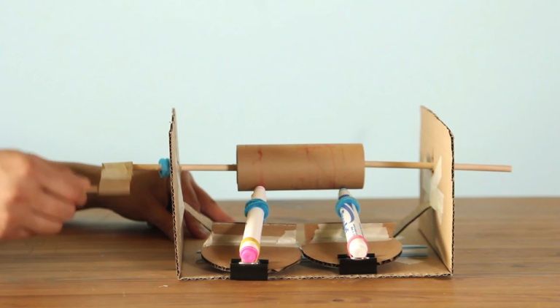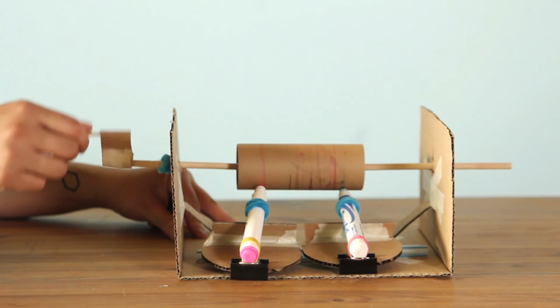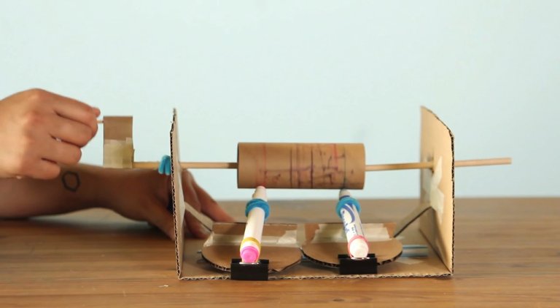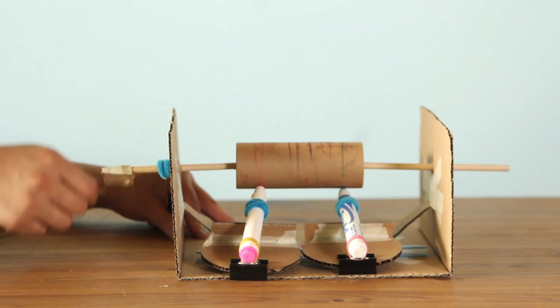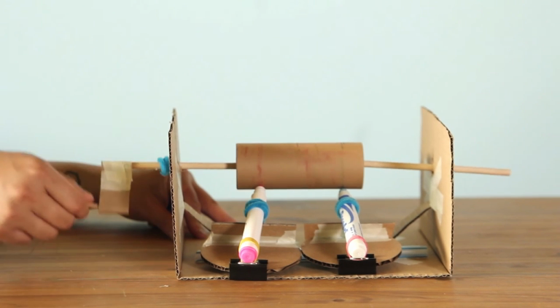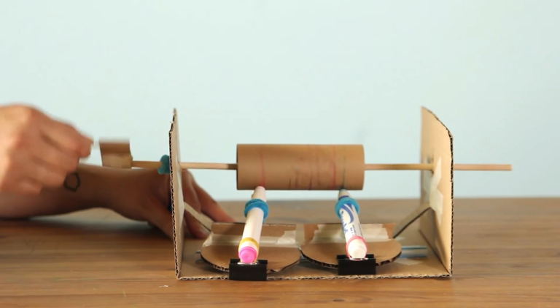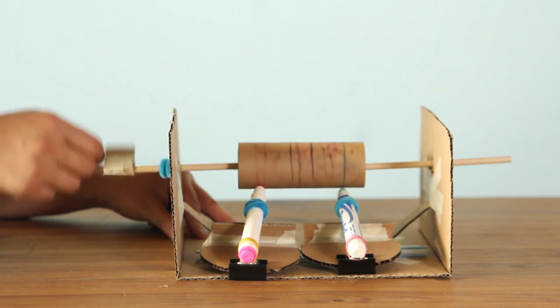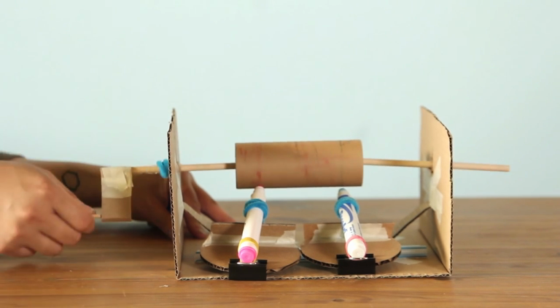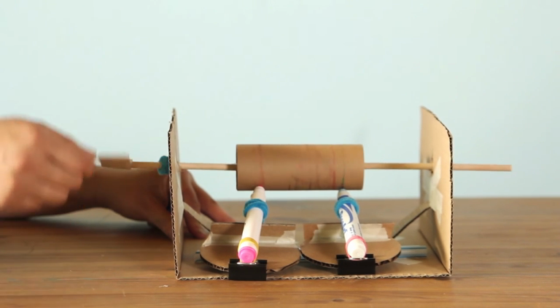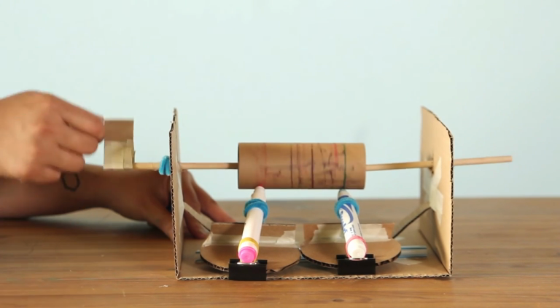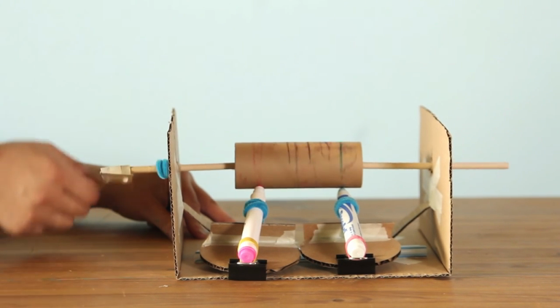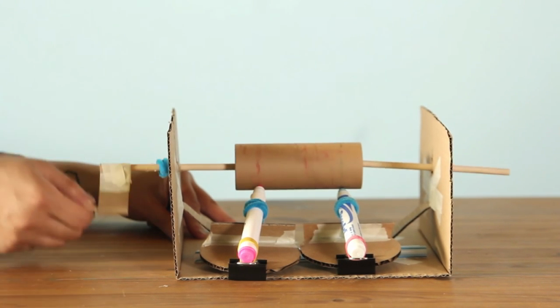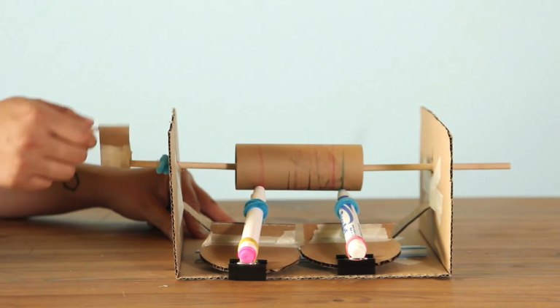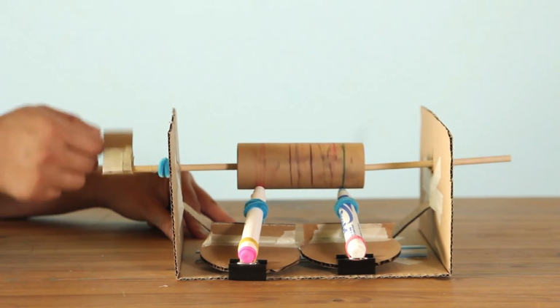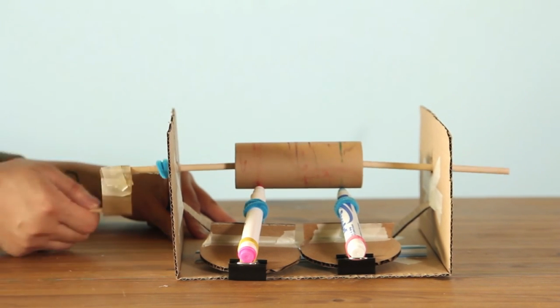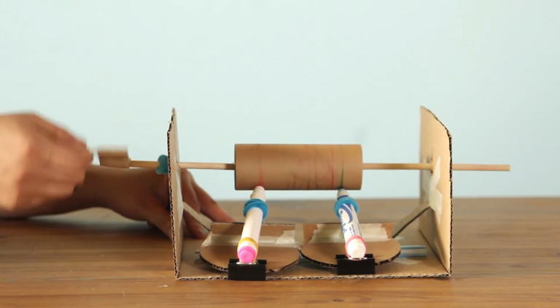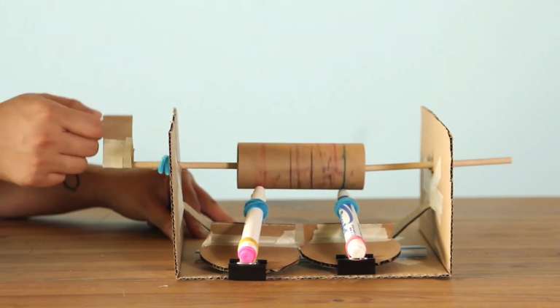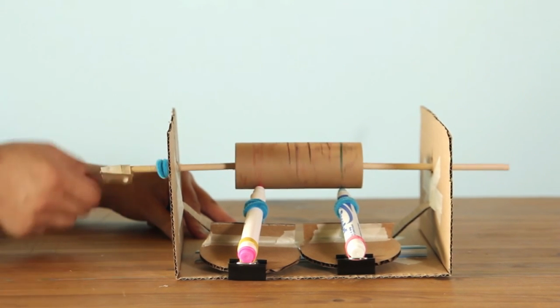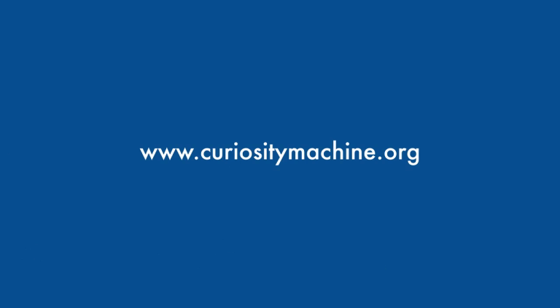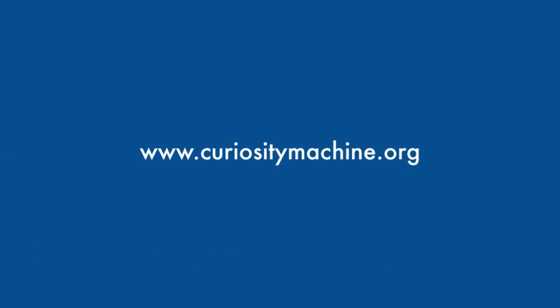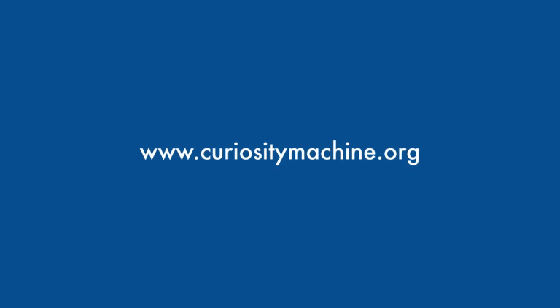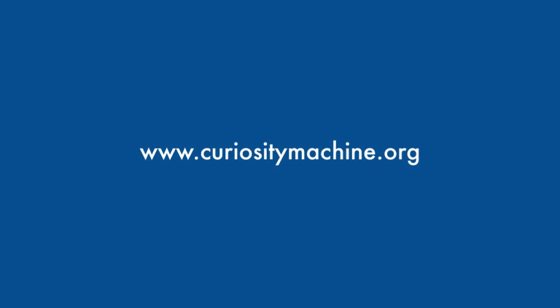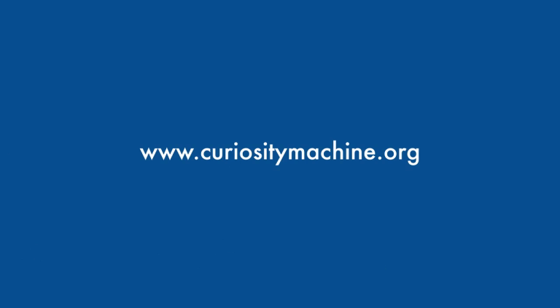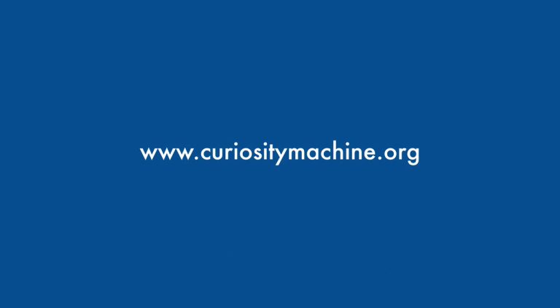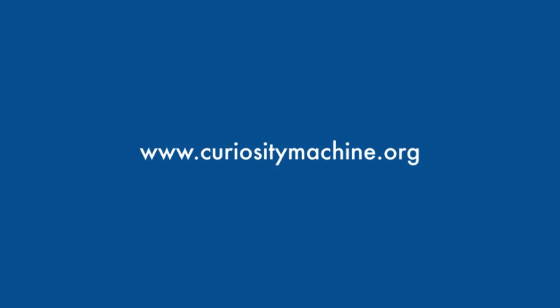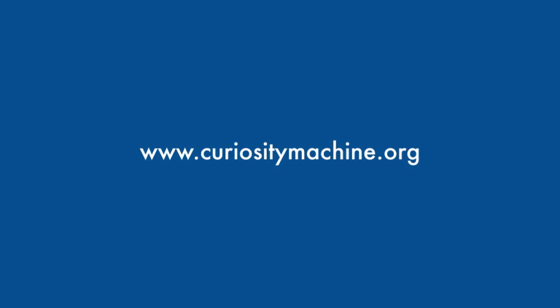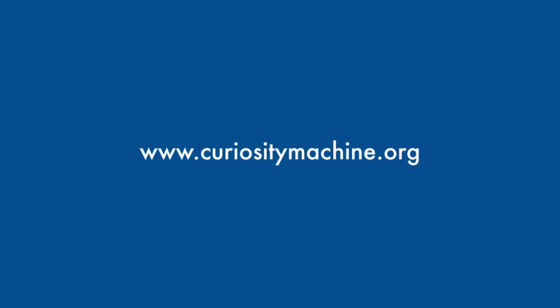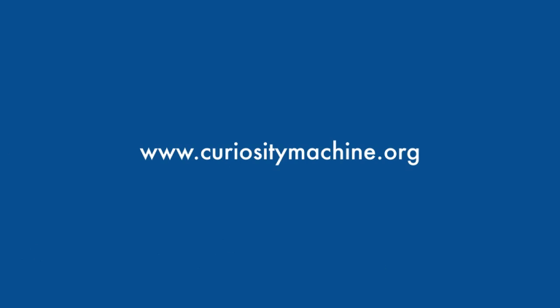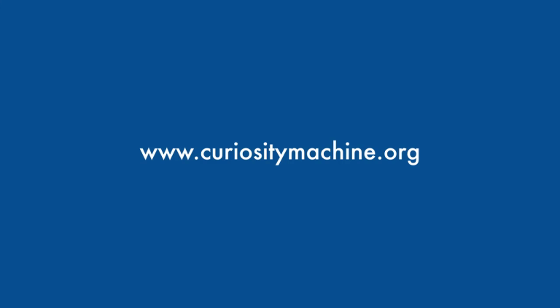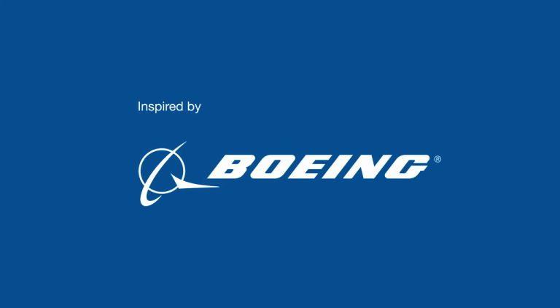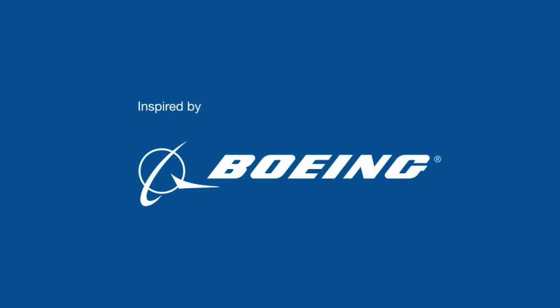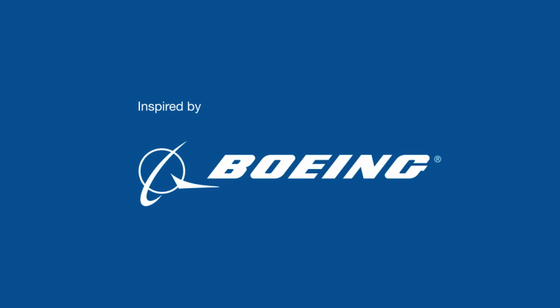Are you ready to make your own plane painting machine? Check out the activity on the Curiosity Machine.